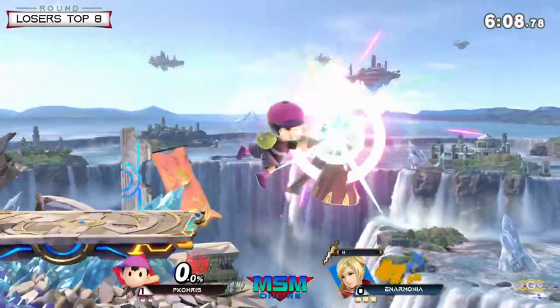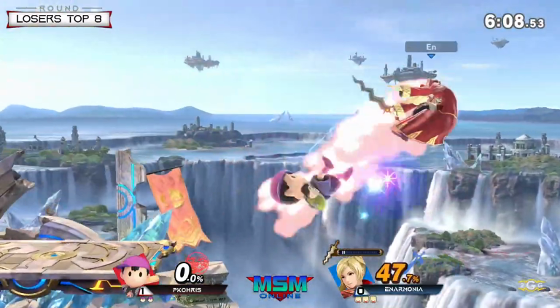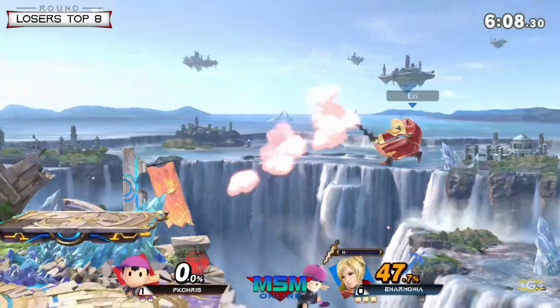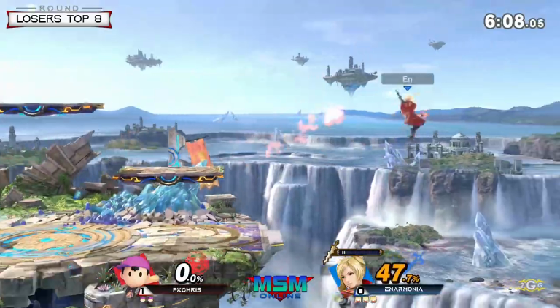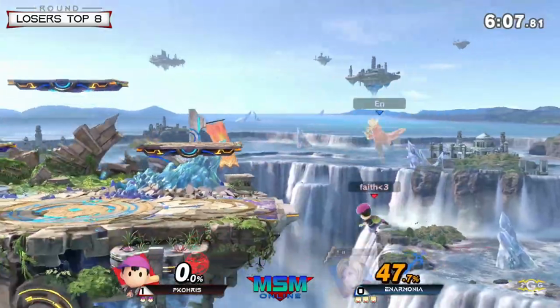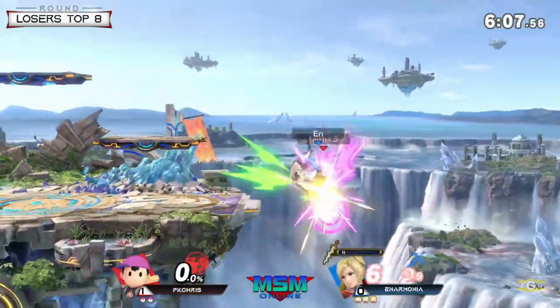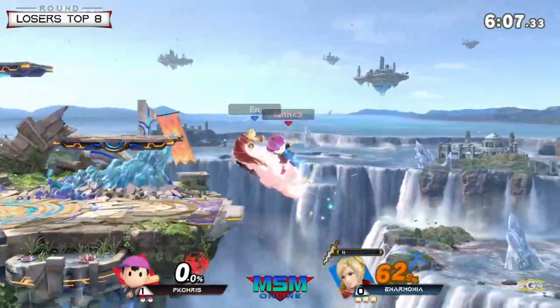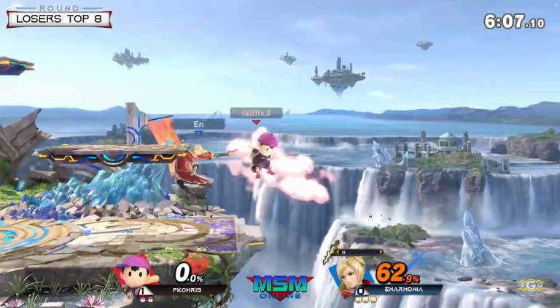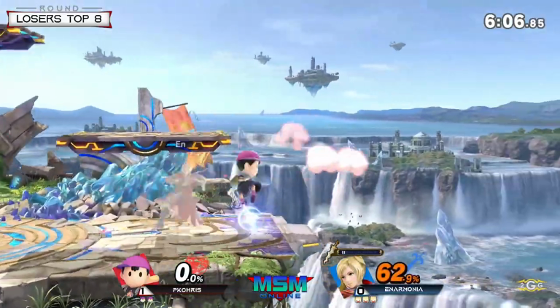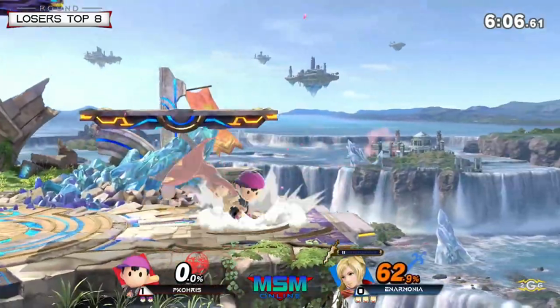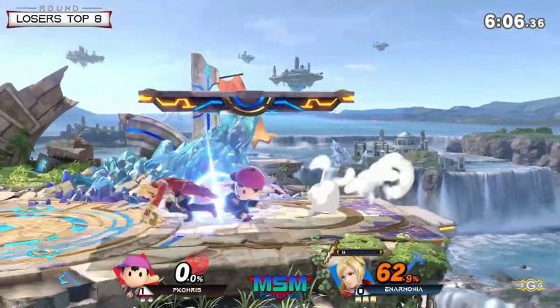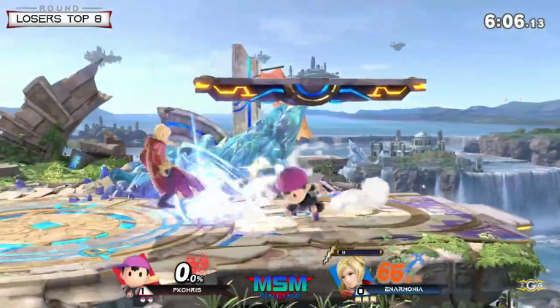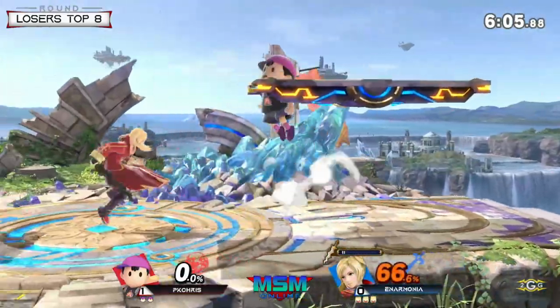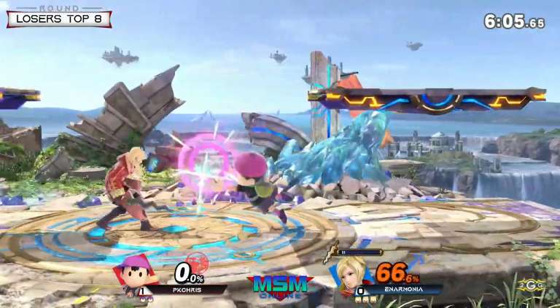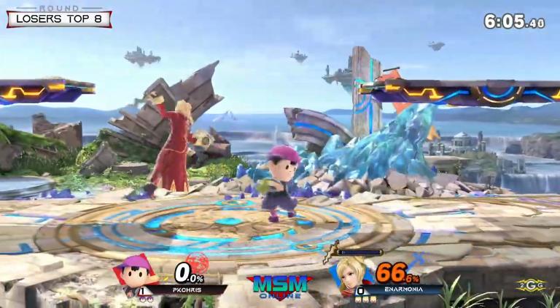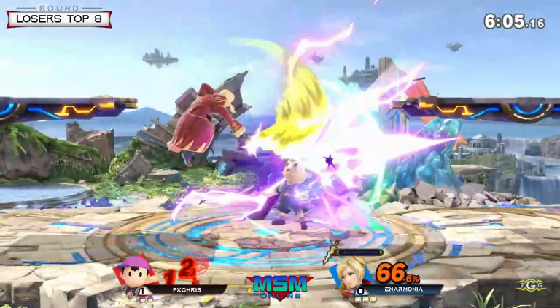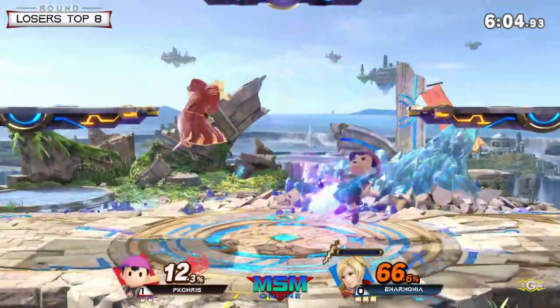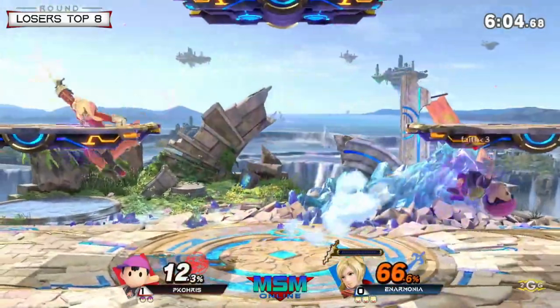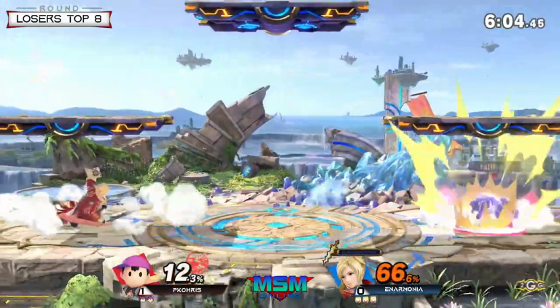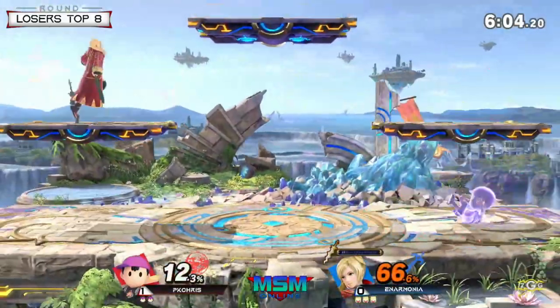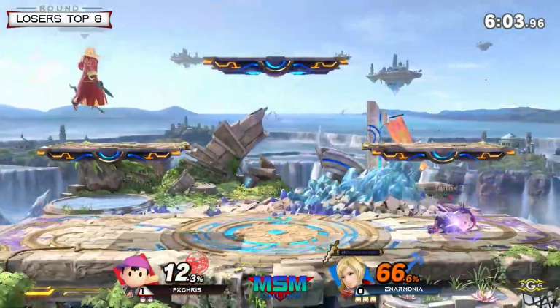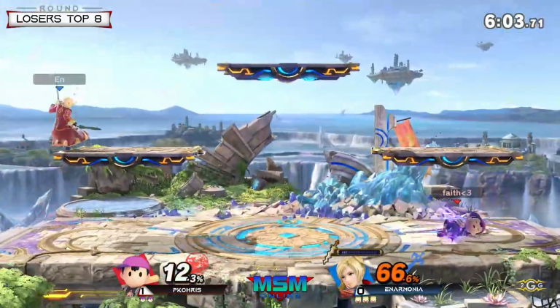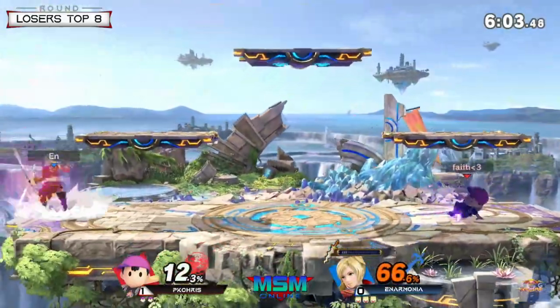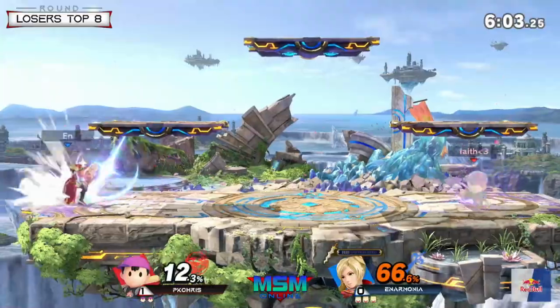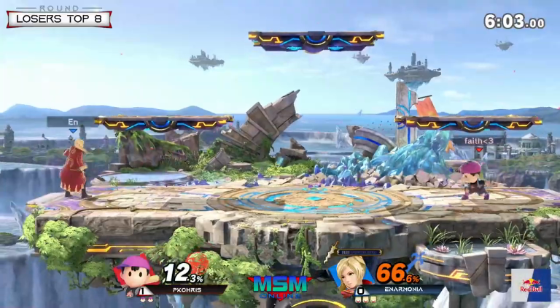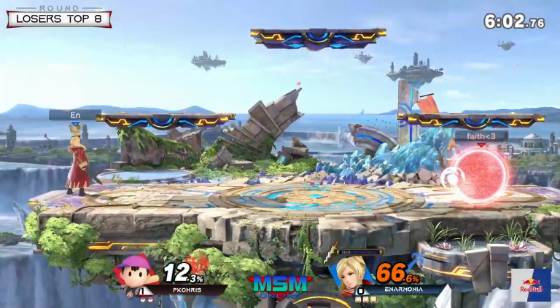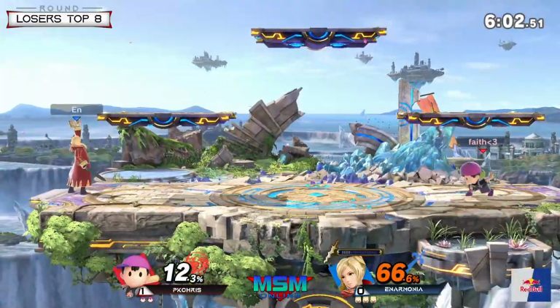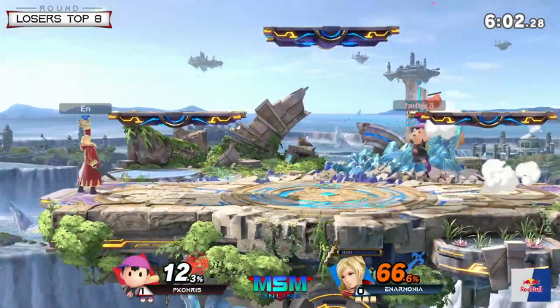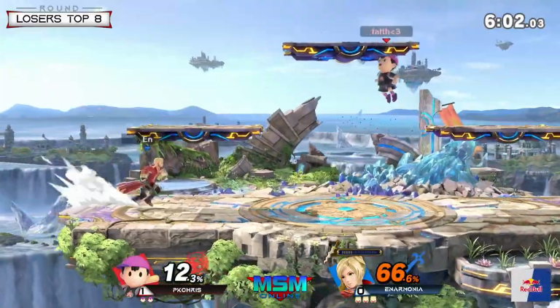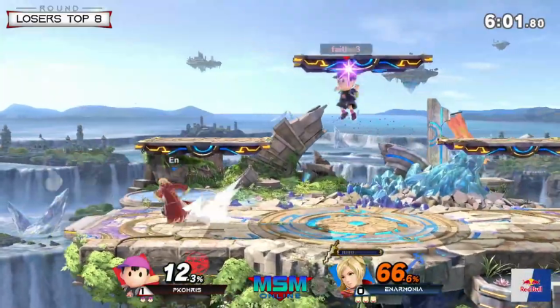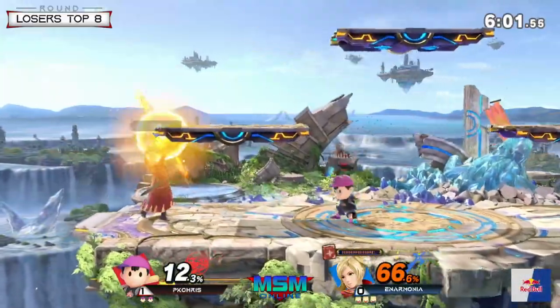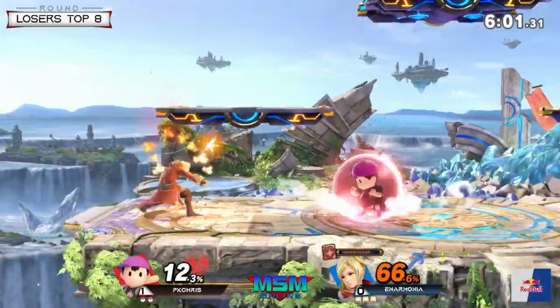Exactly, and it's specifically because PK Chris is also going for a PK Flash. This Ness — he likes to fight.